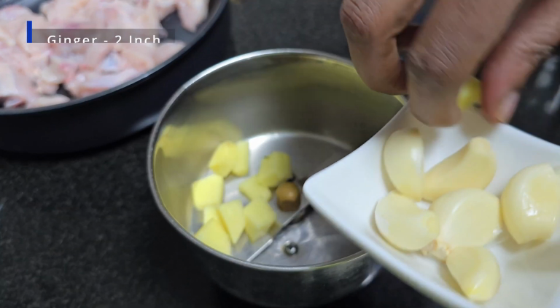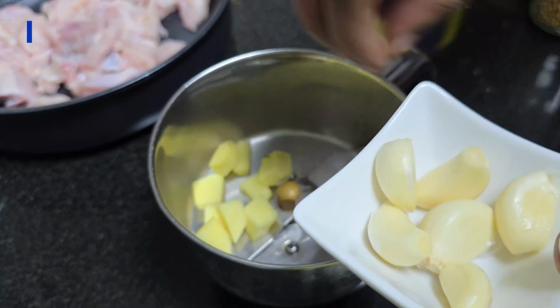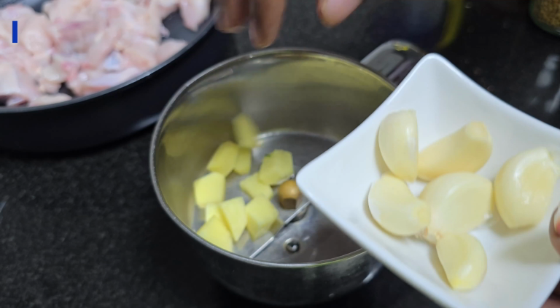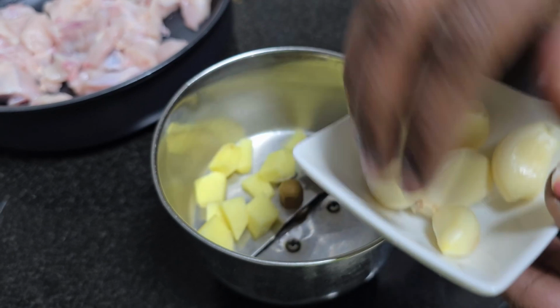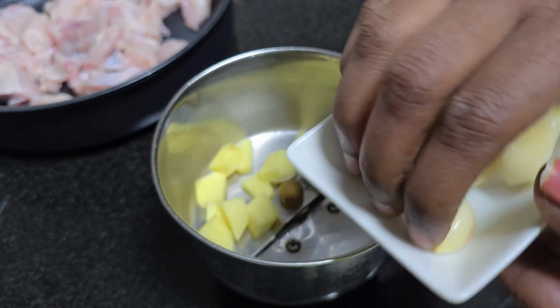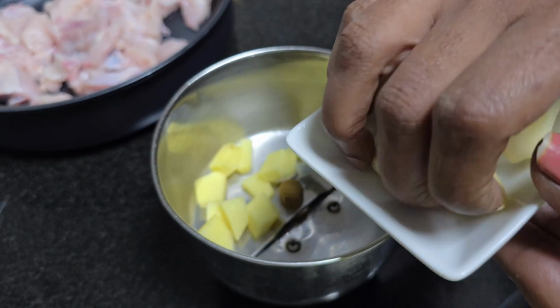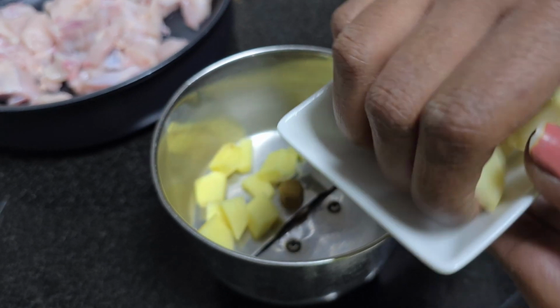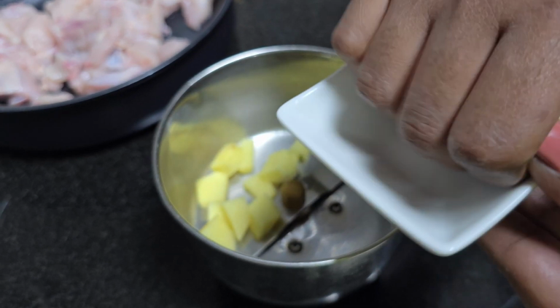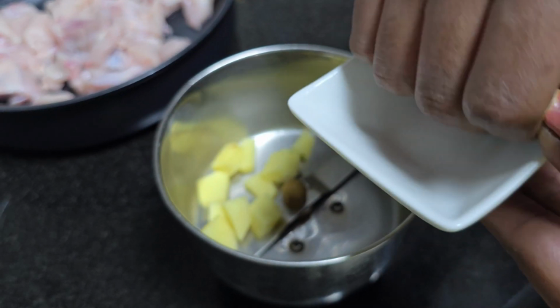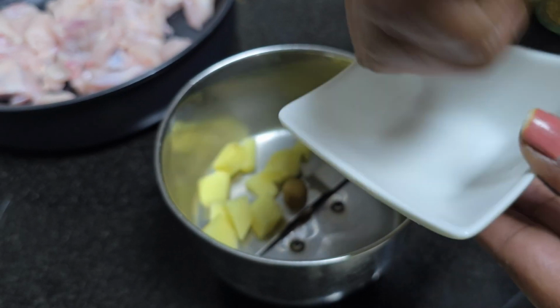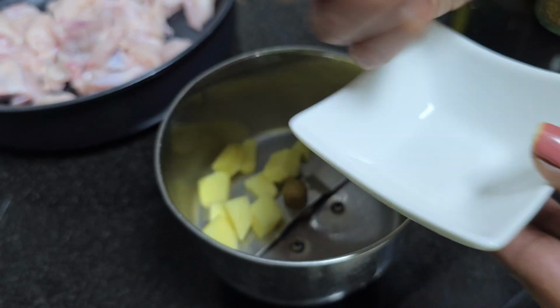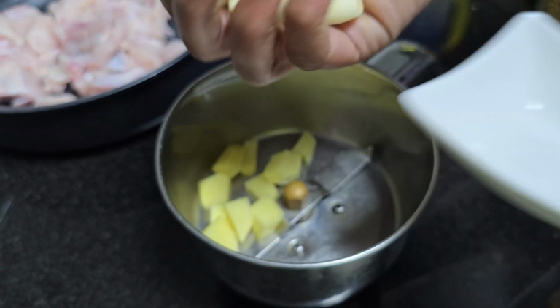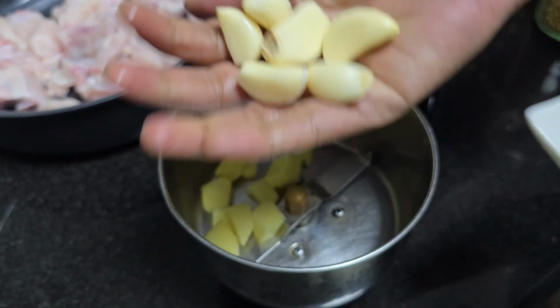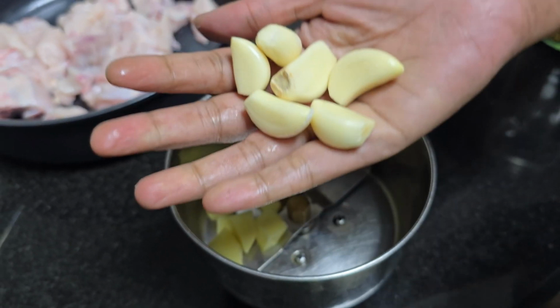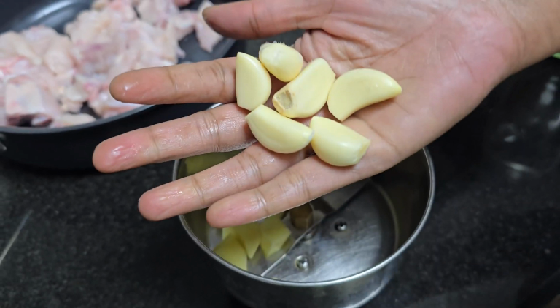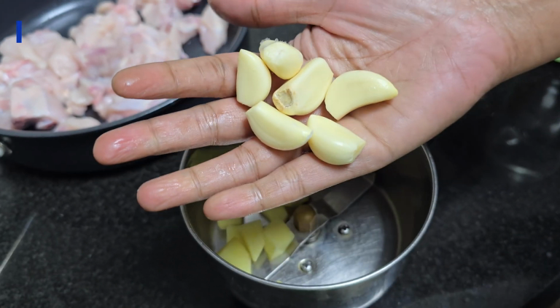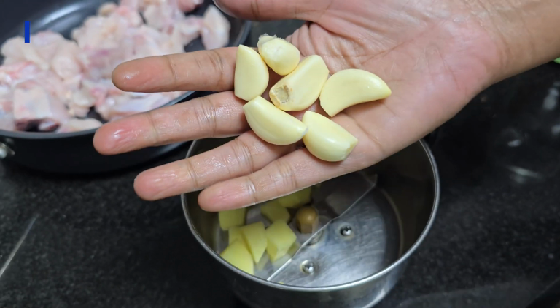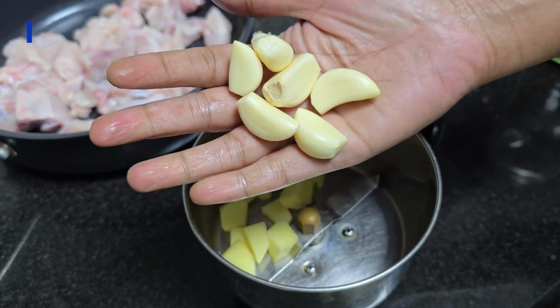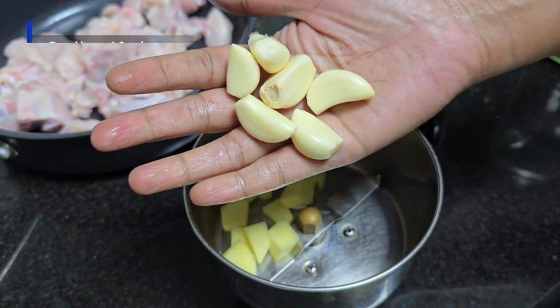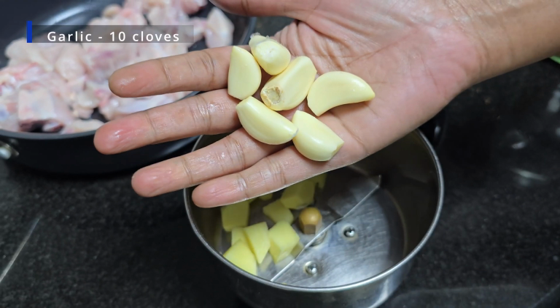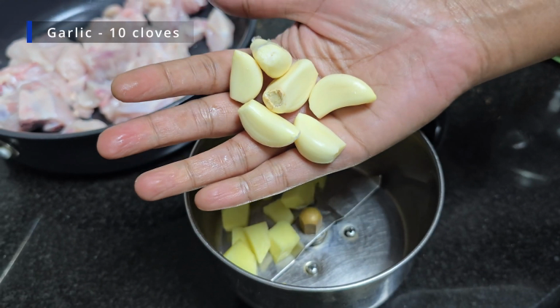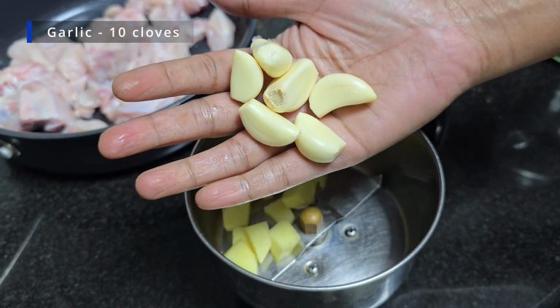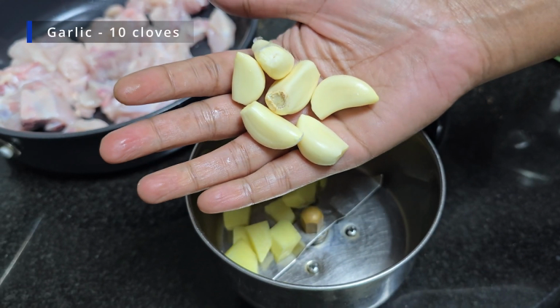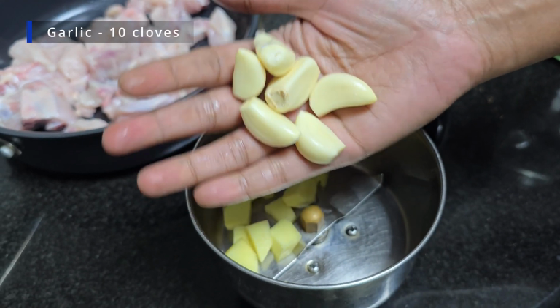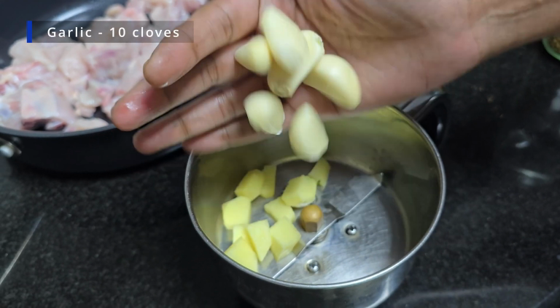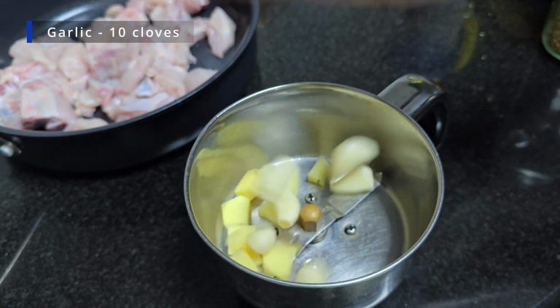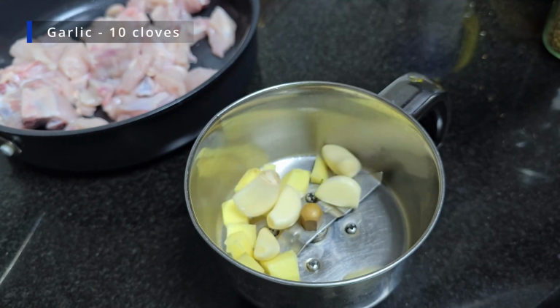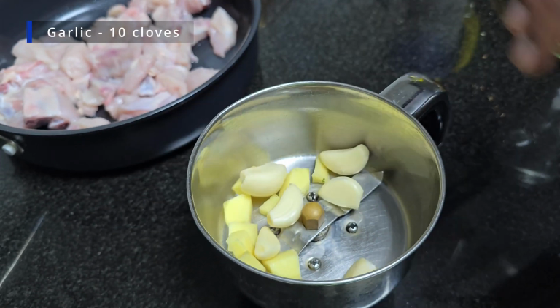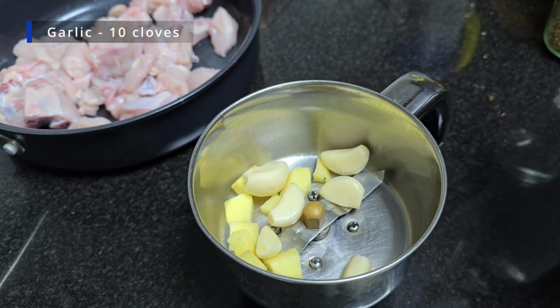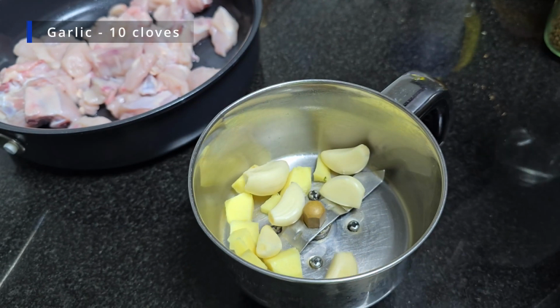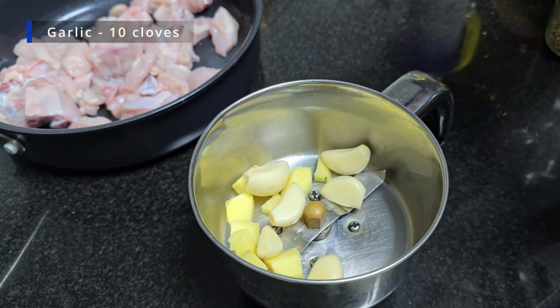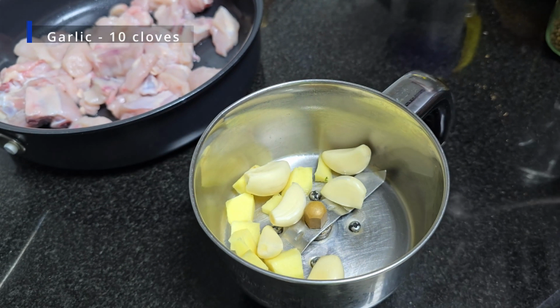The pan is still dry. Put the chicken in the pan.